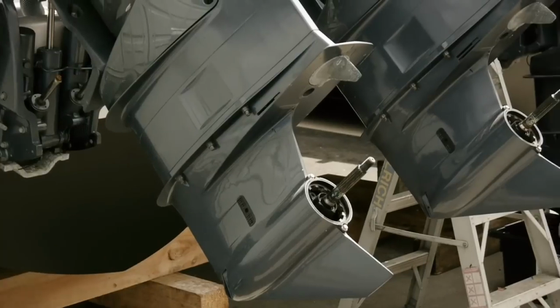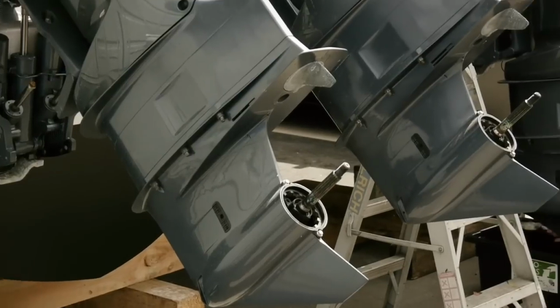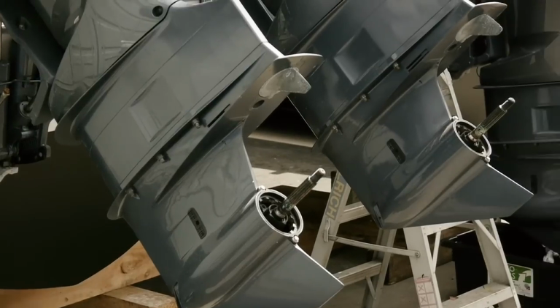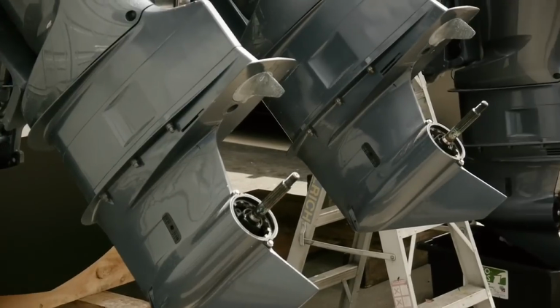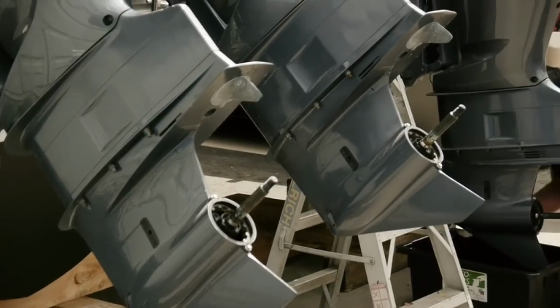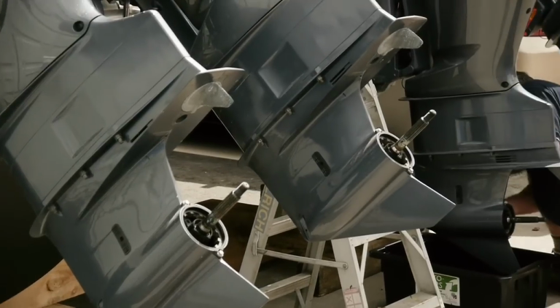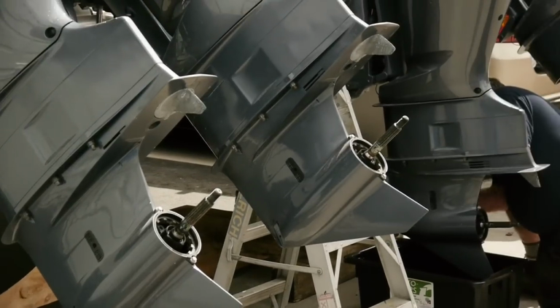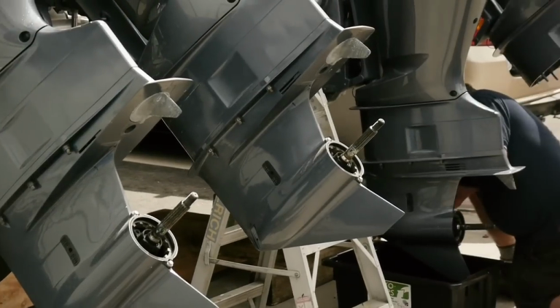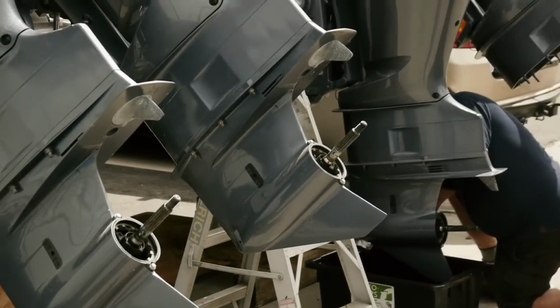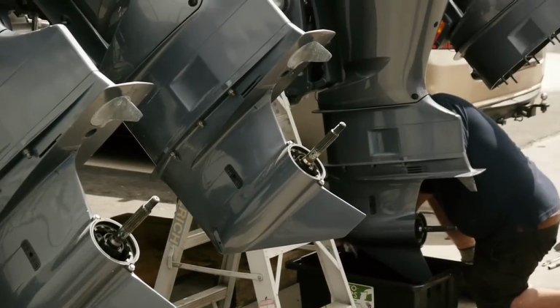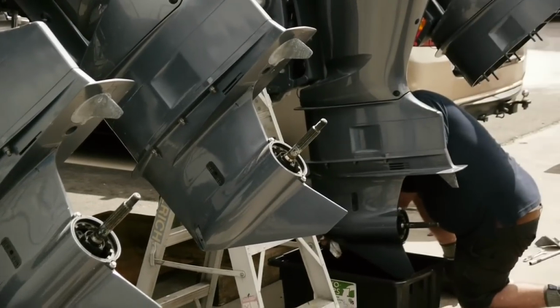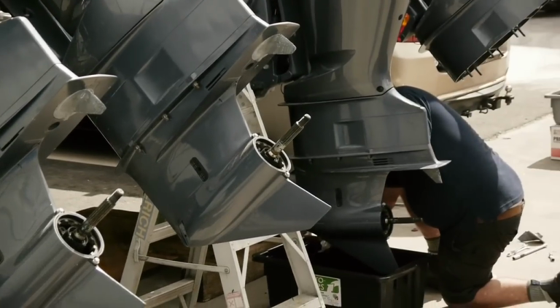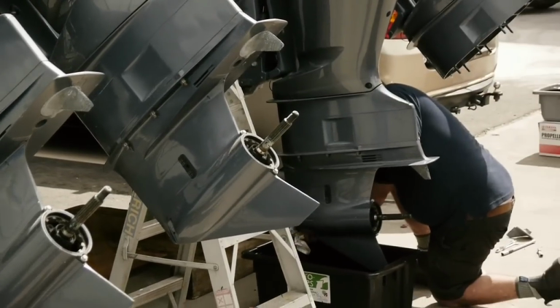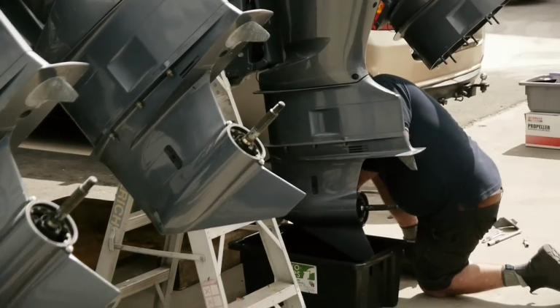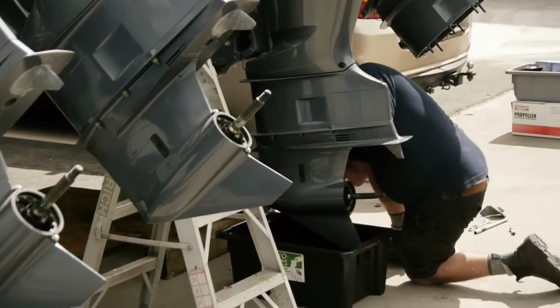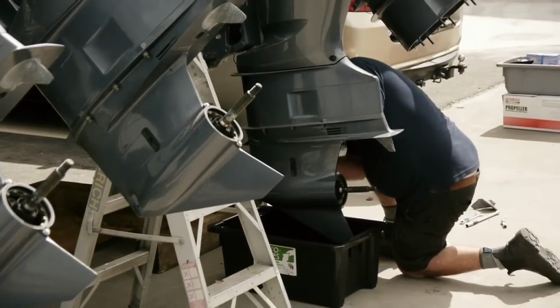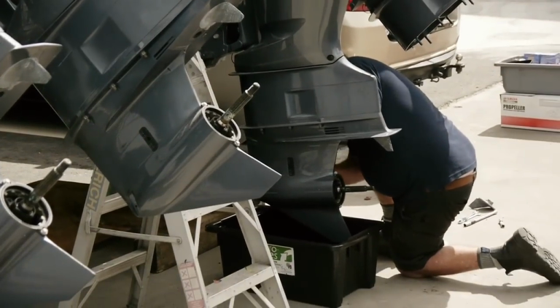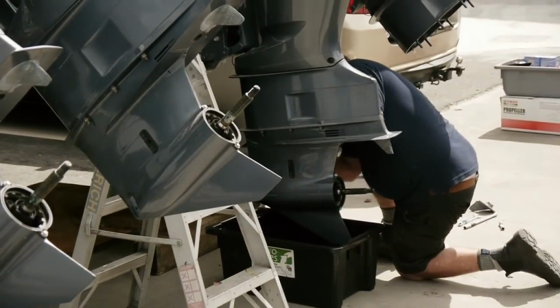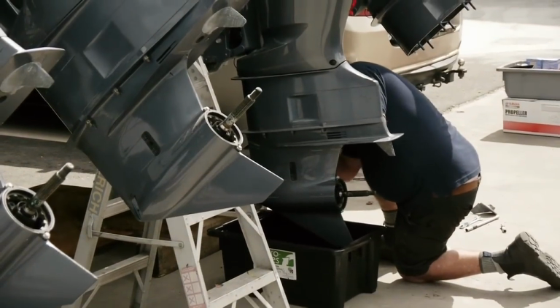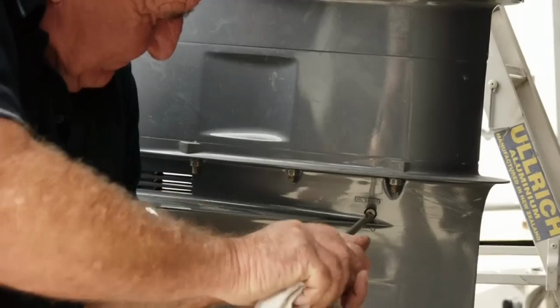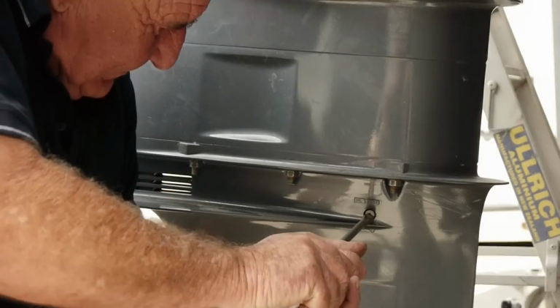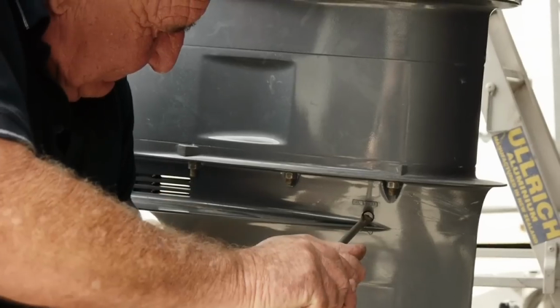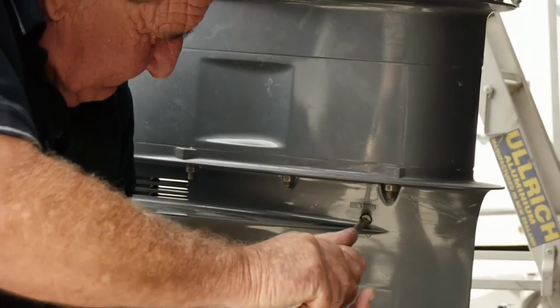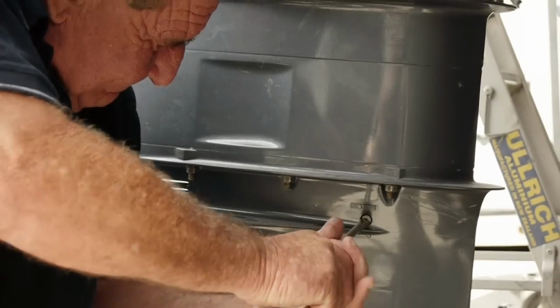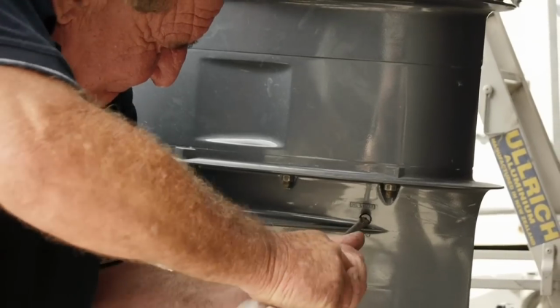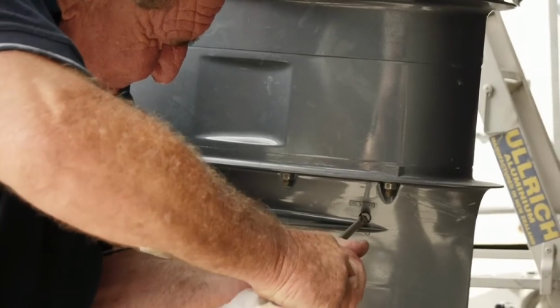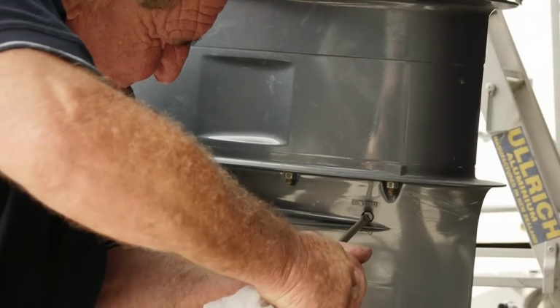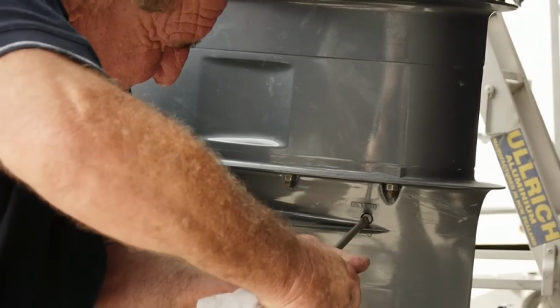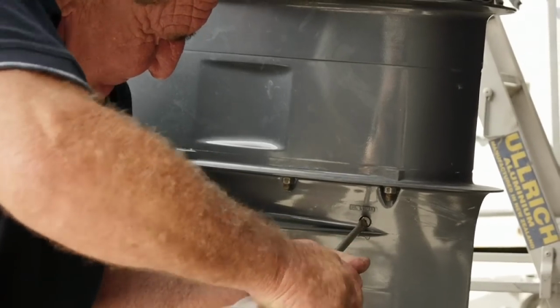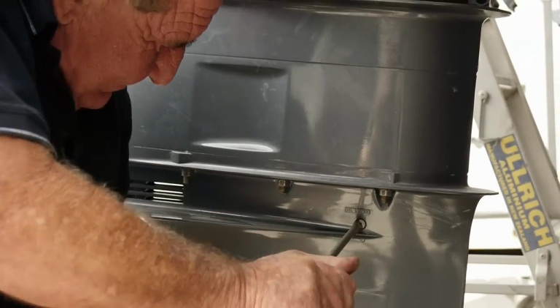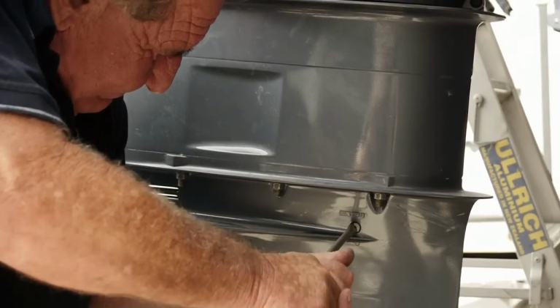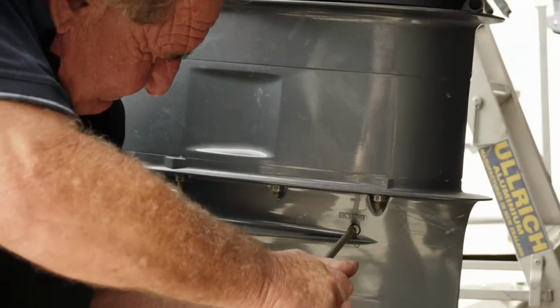It doesn't sort of seem to stop. Once one's serviced you're on to the next. It's a bit like painting the harbour bridge at the moment.